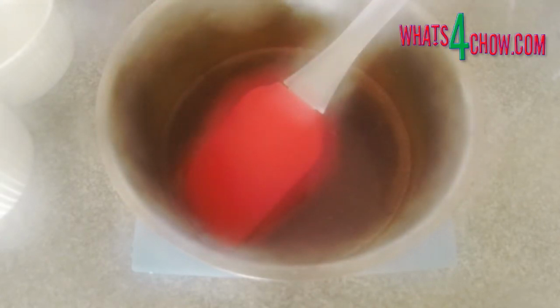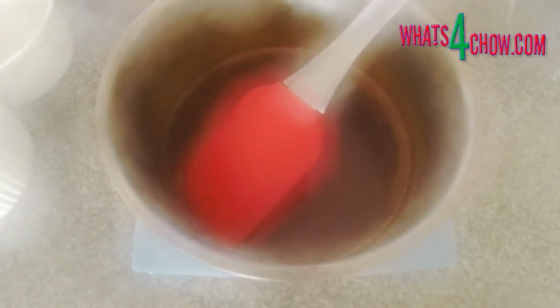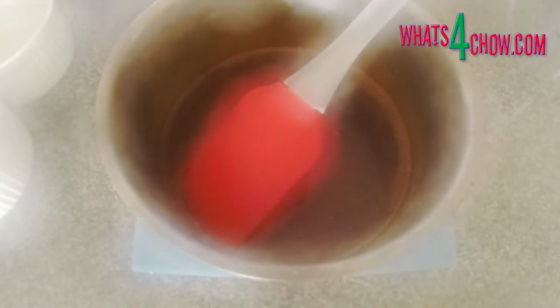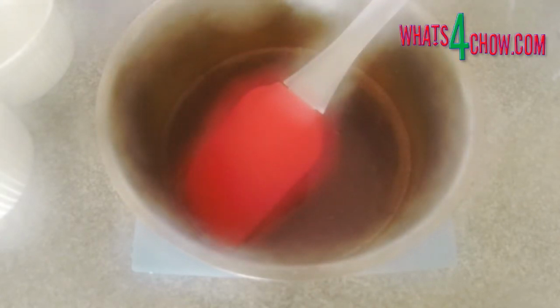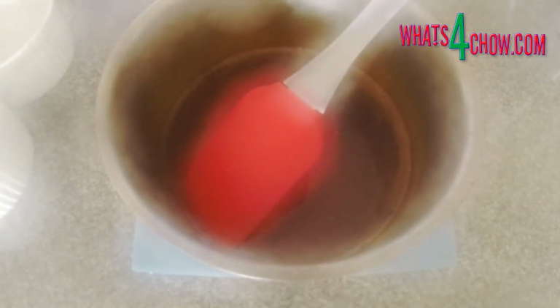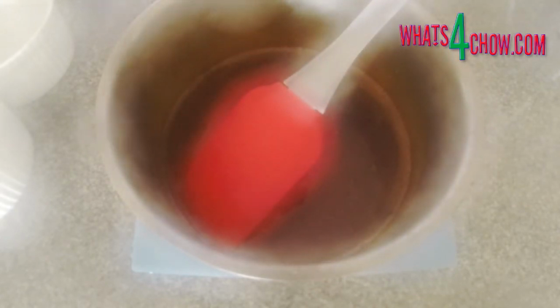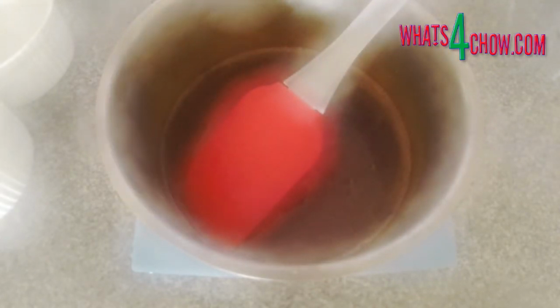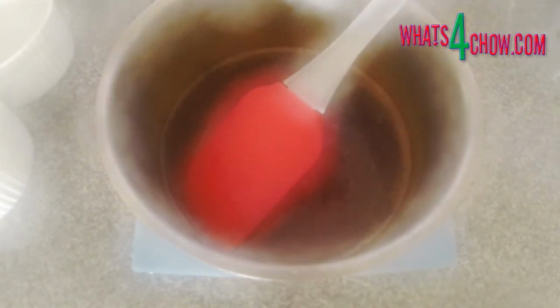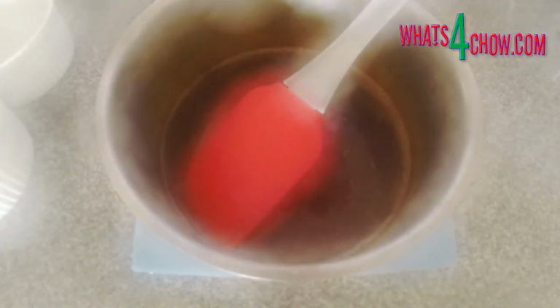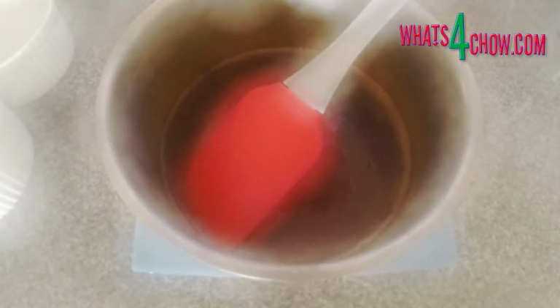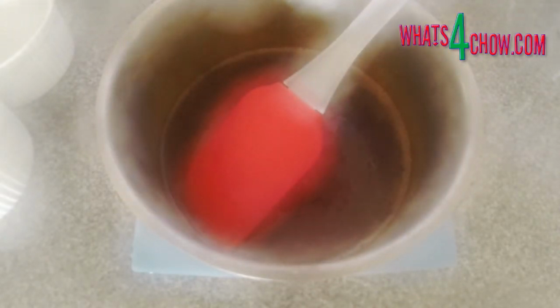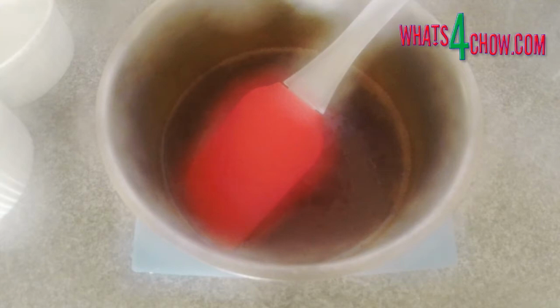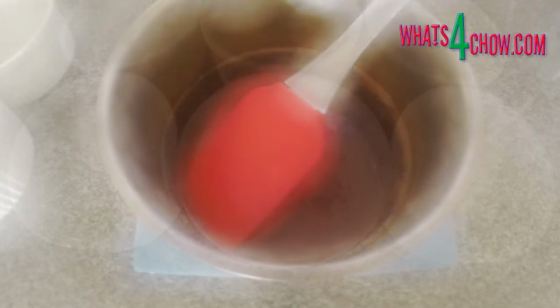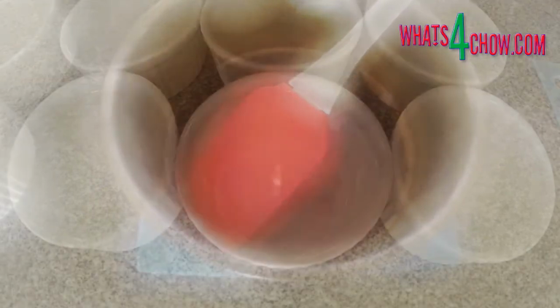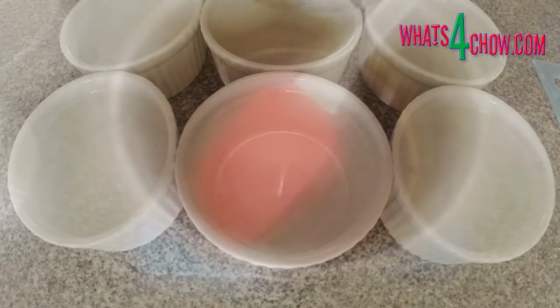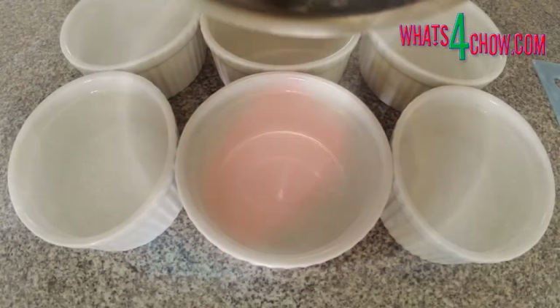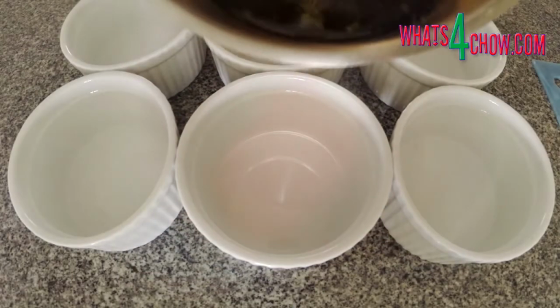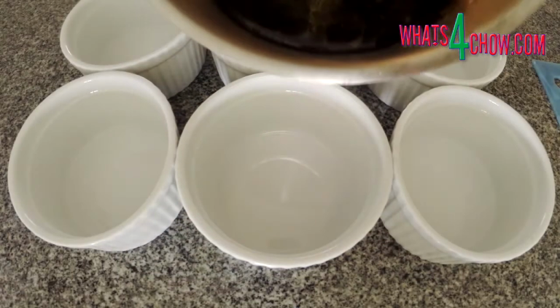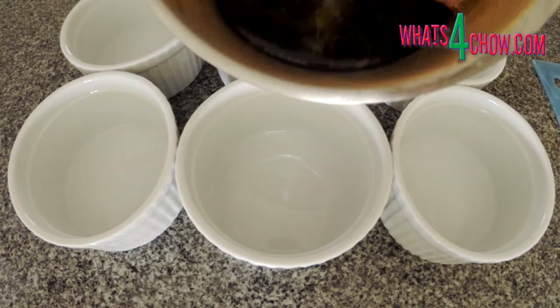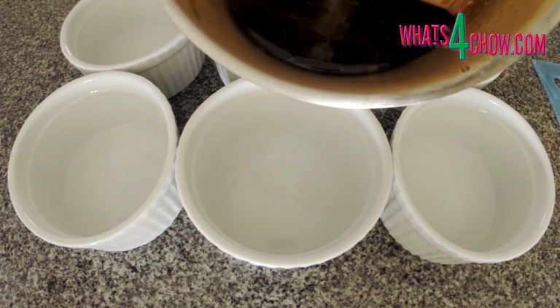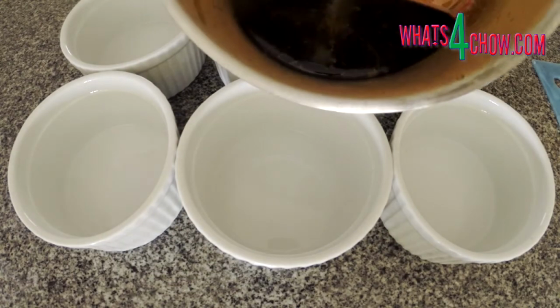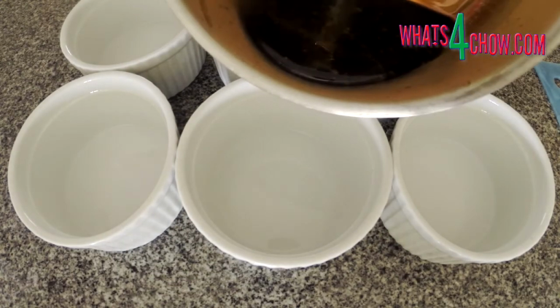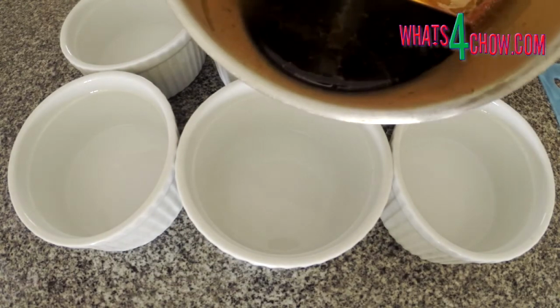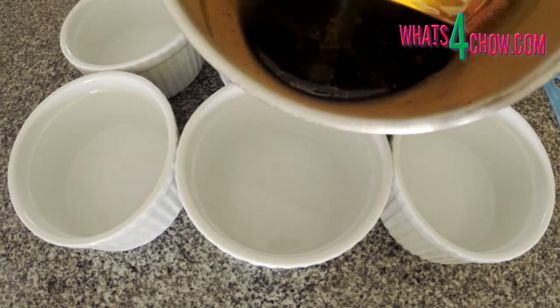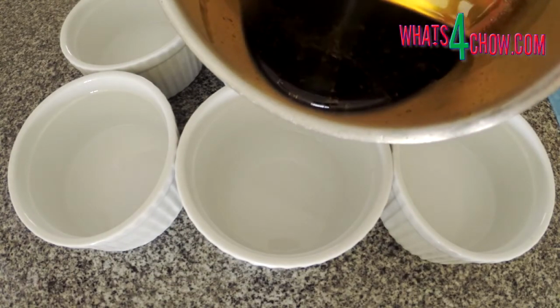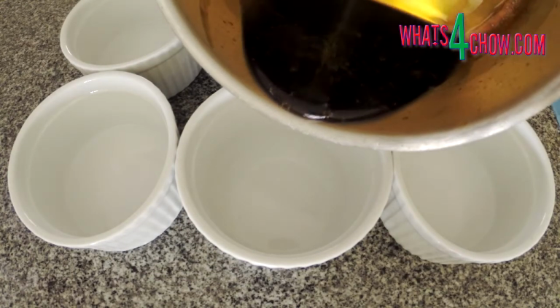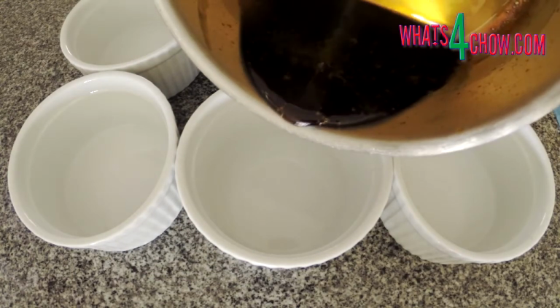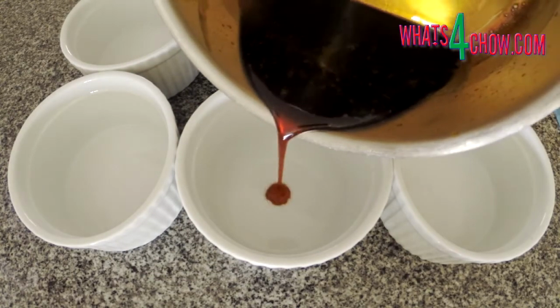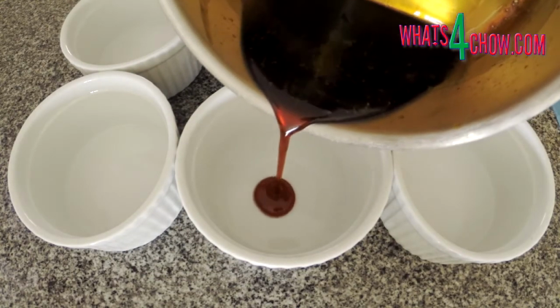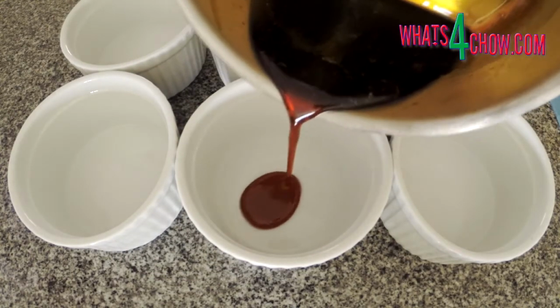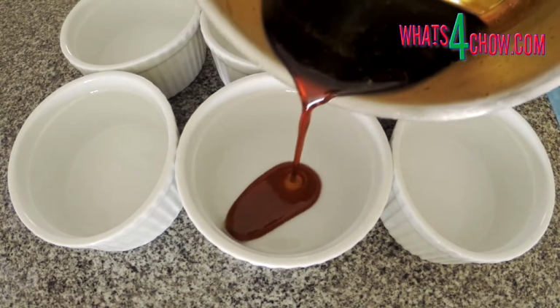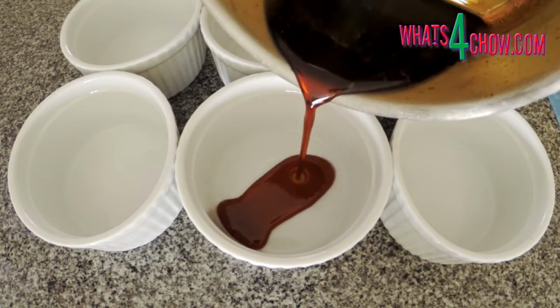This stops the cooking process and thins the syrup. Pour equal amounts of syrup into each of the six ramekins.